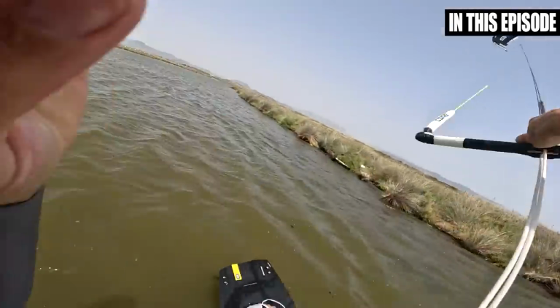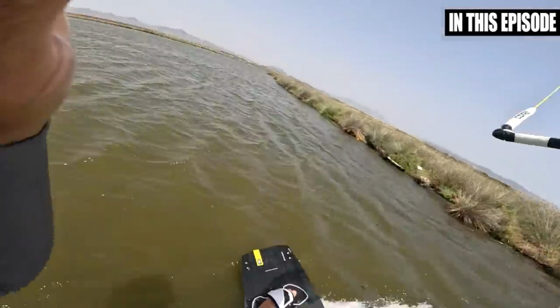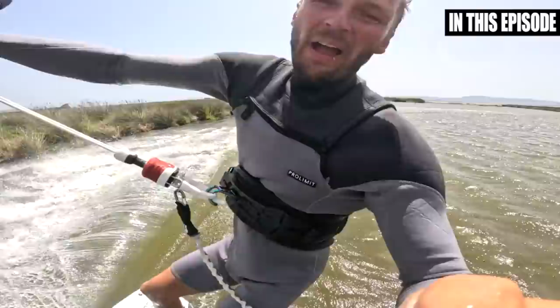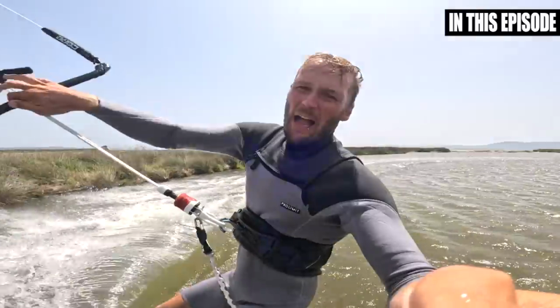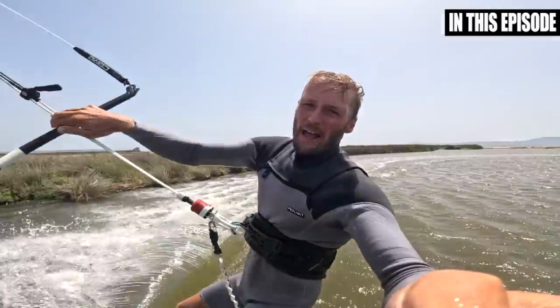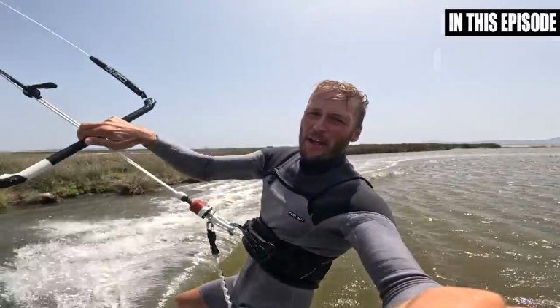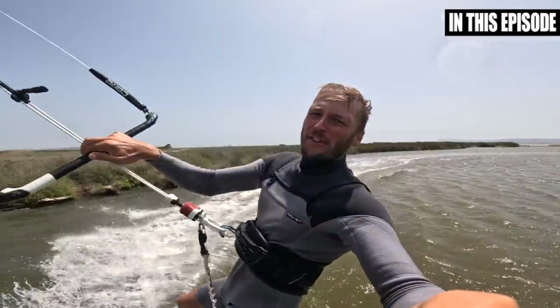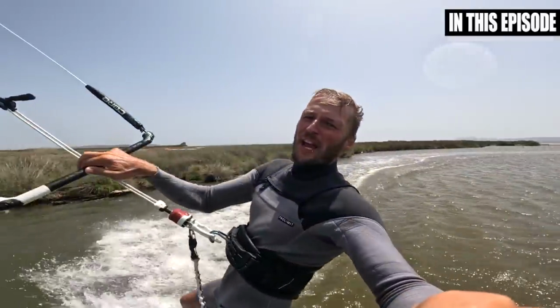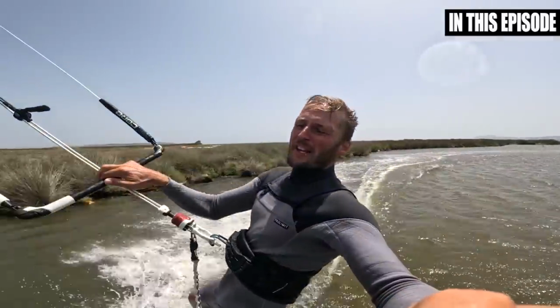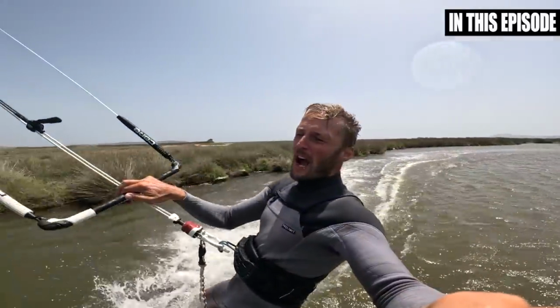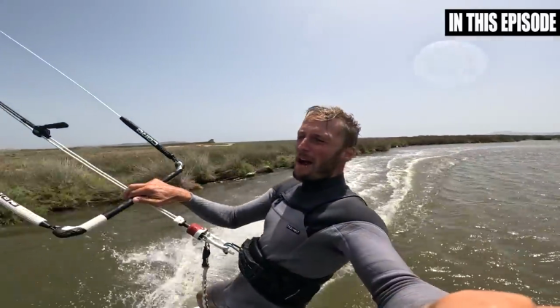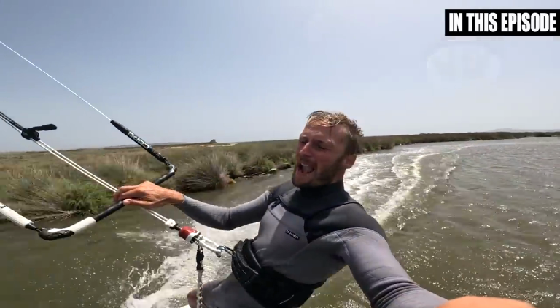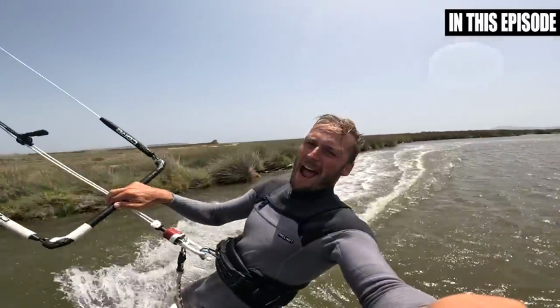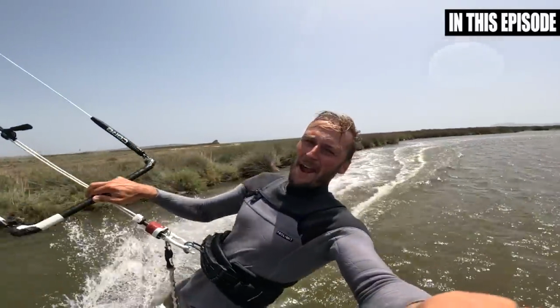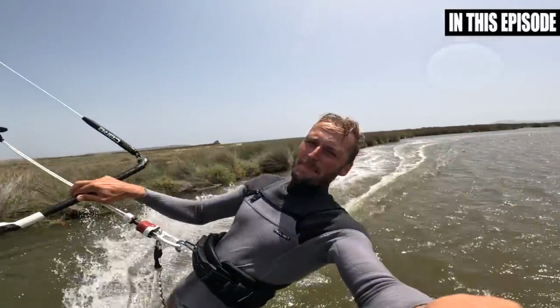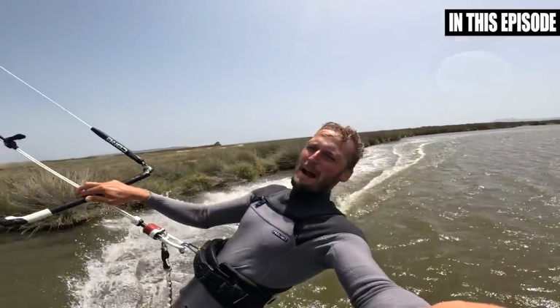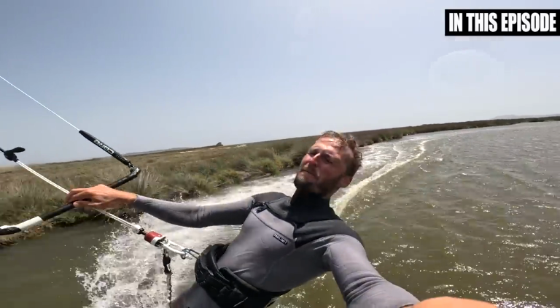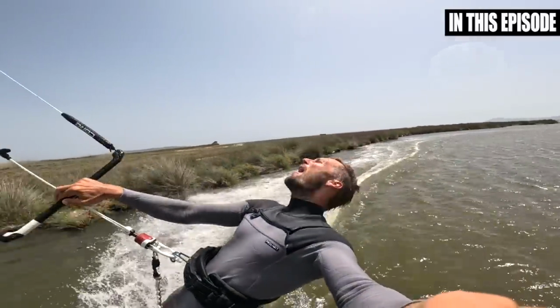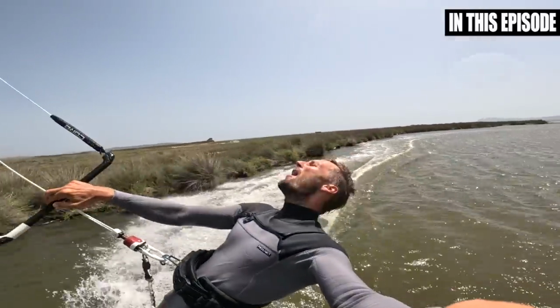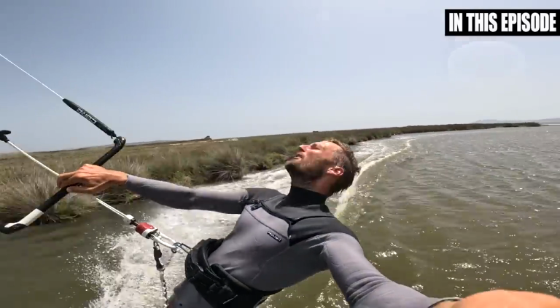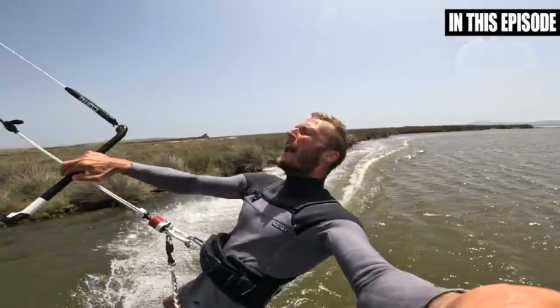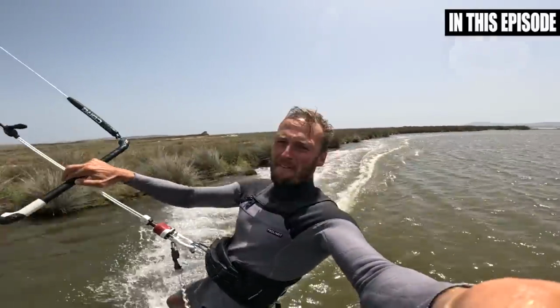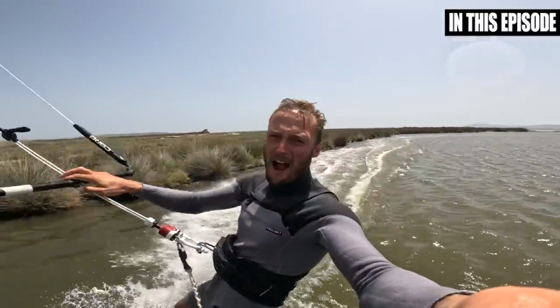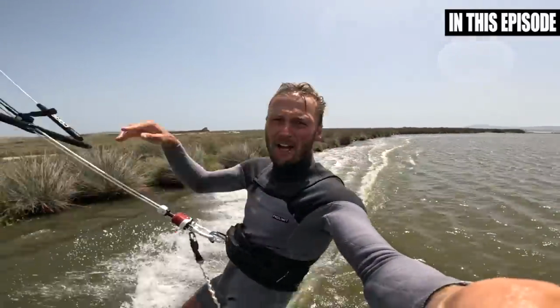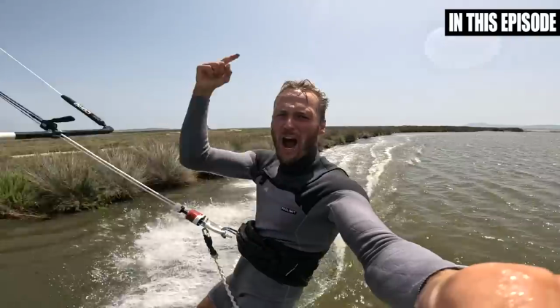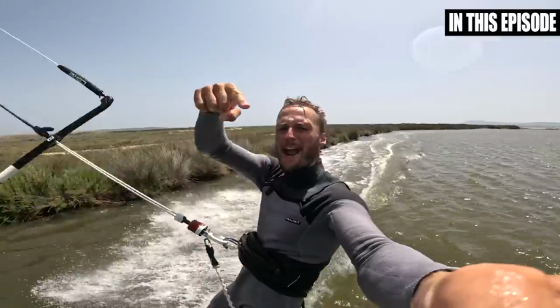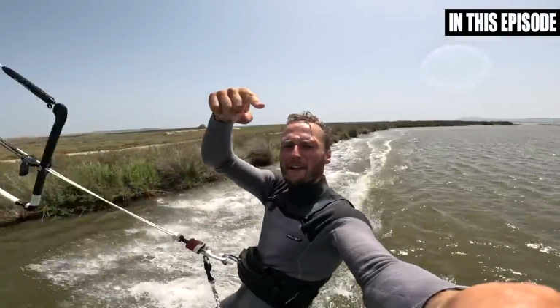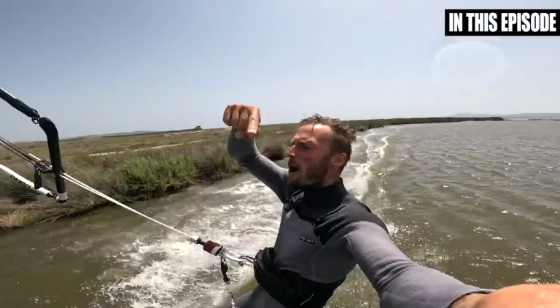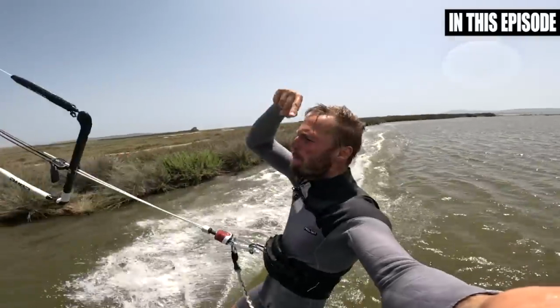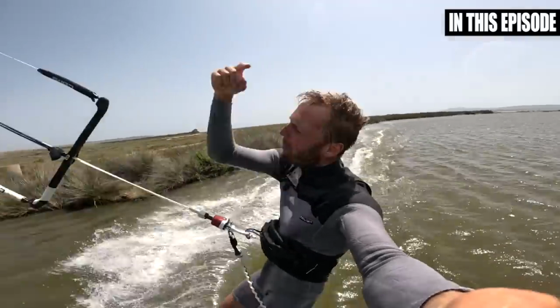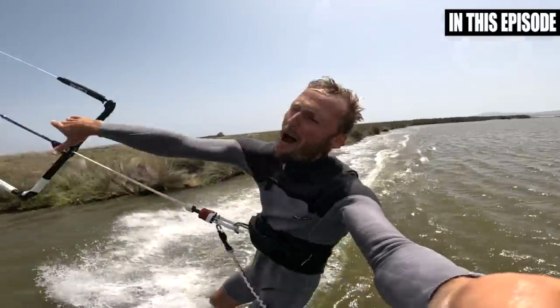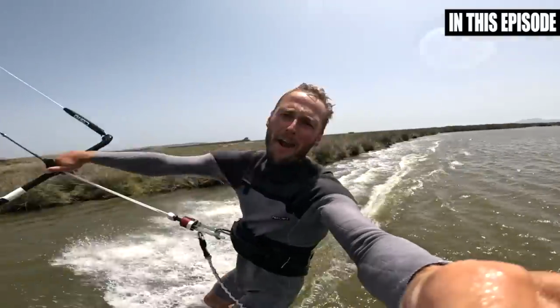And this is how I landed my first ever Kite Loop board off!